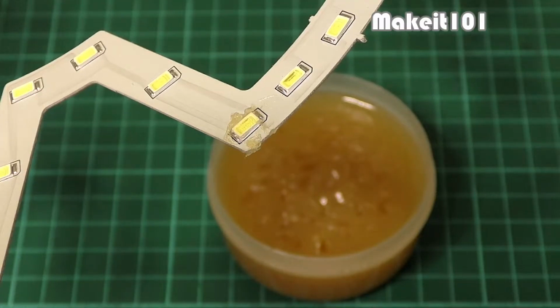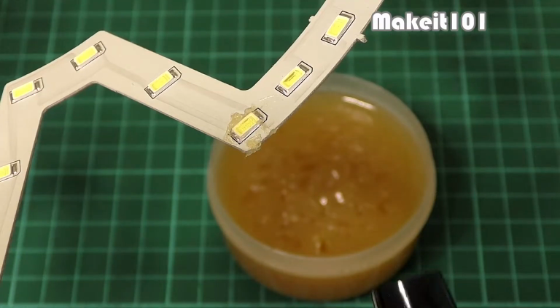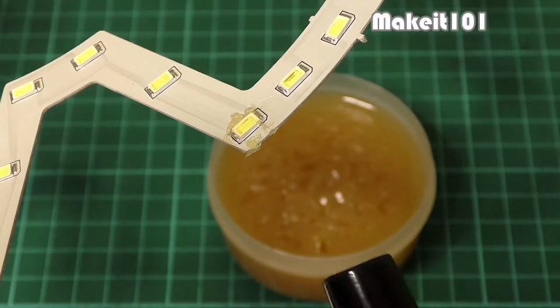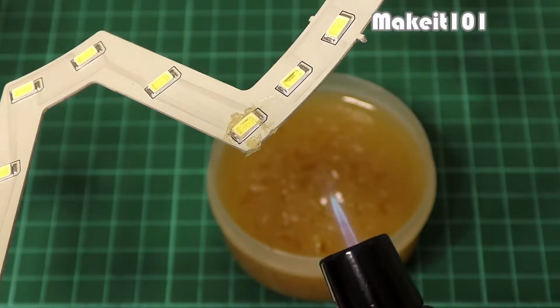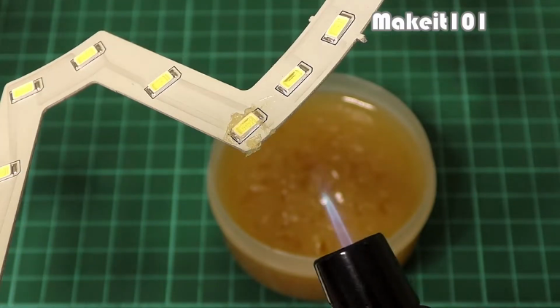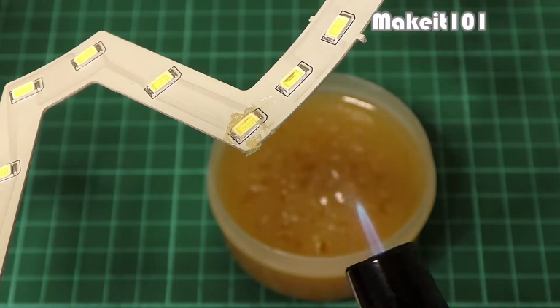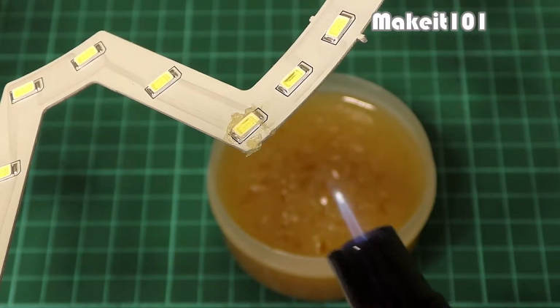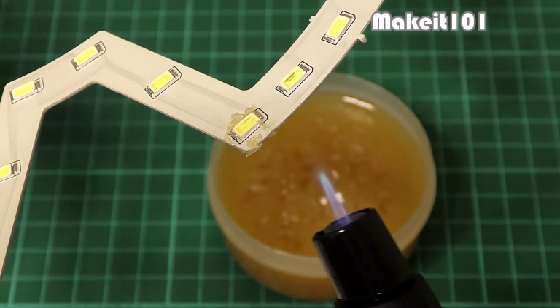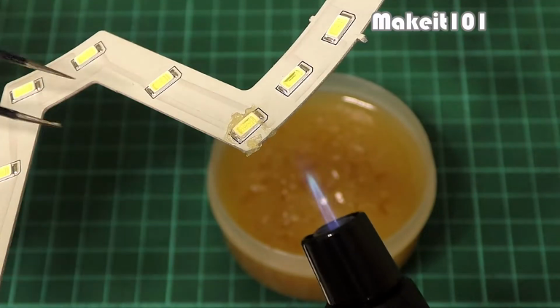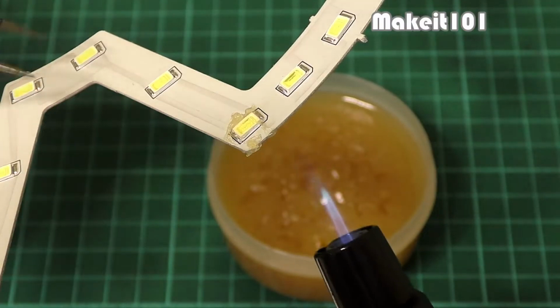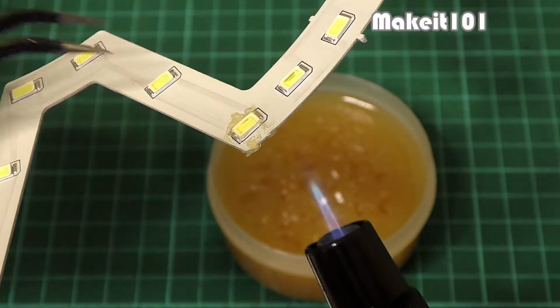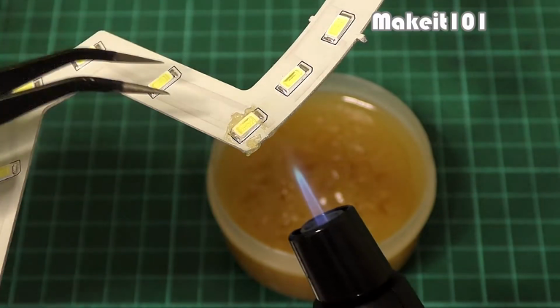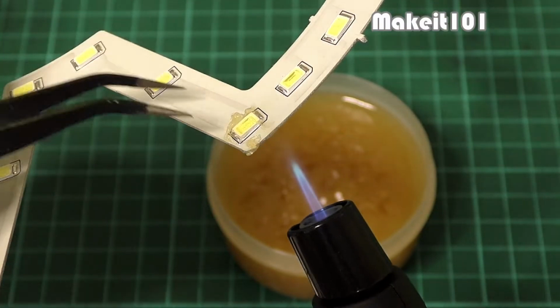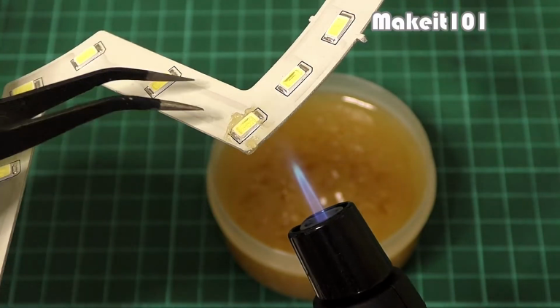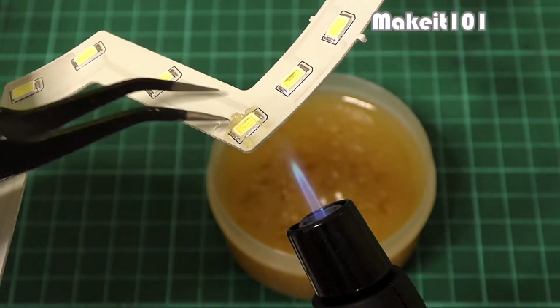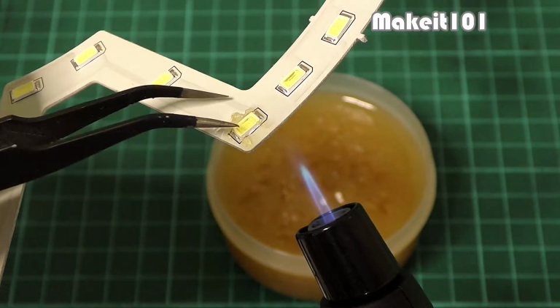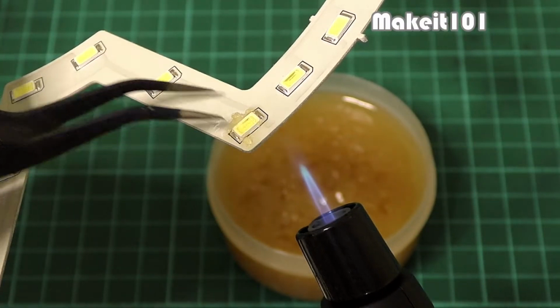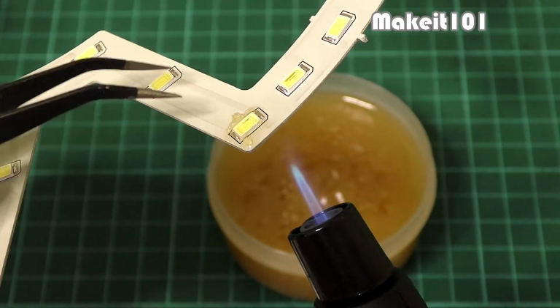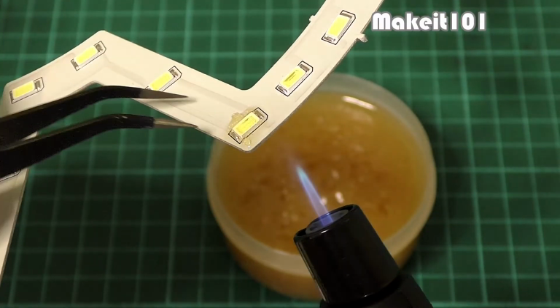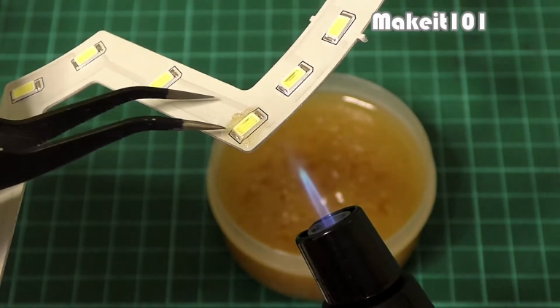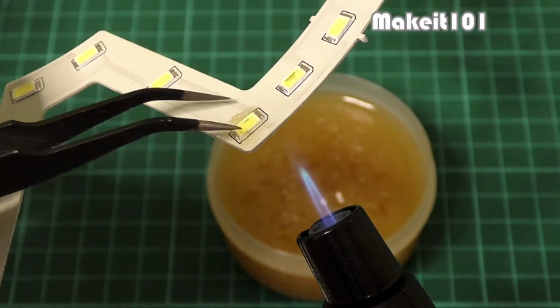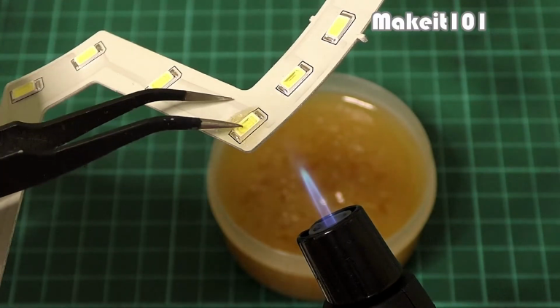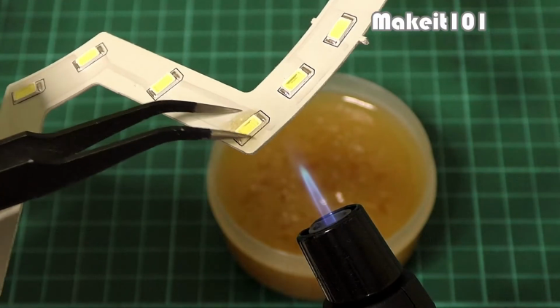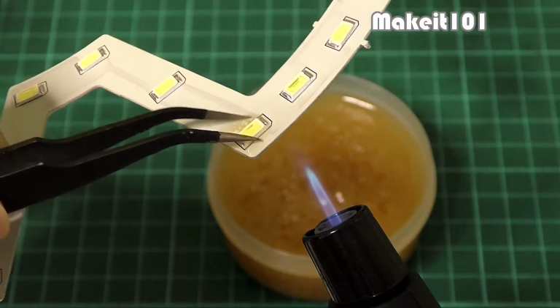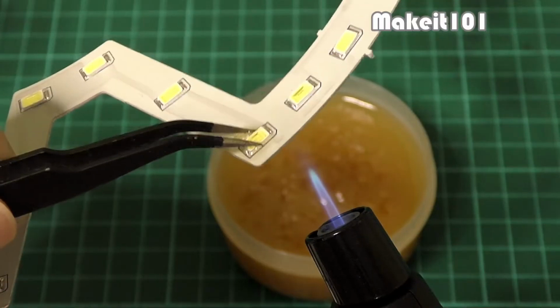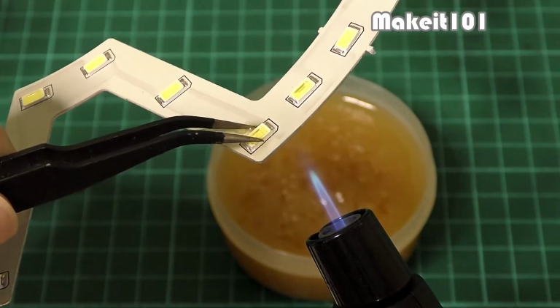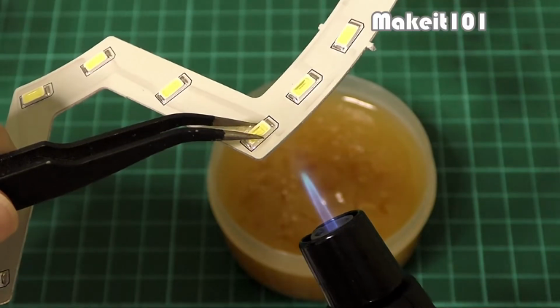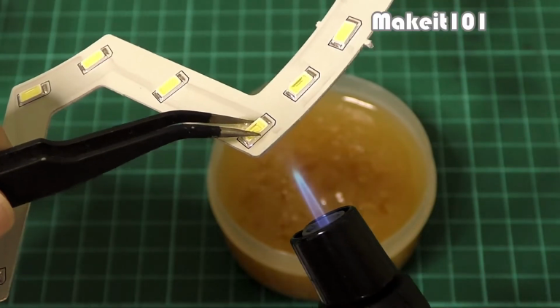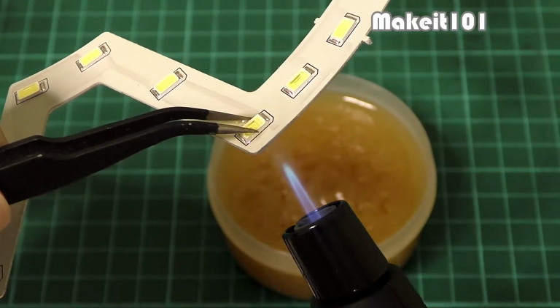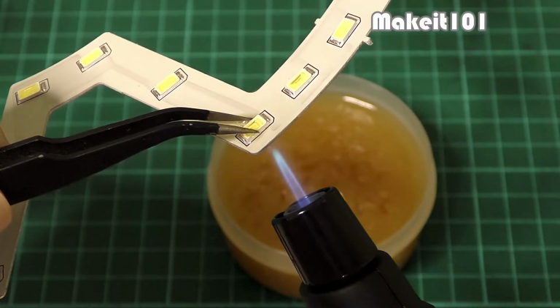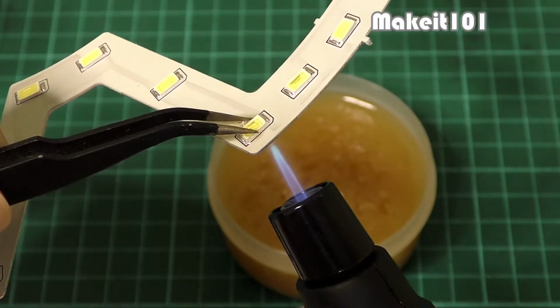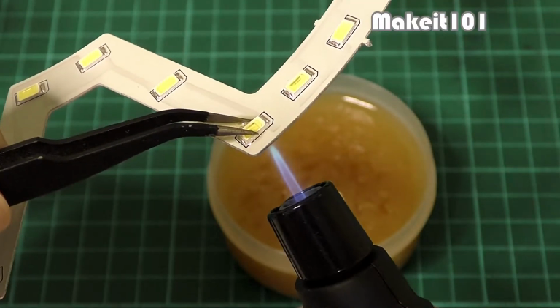Apply a small amount of soldering flux — this will draw the heat away before it damages the LED due to overheating.